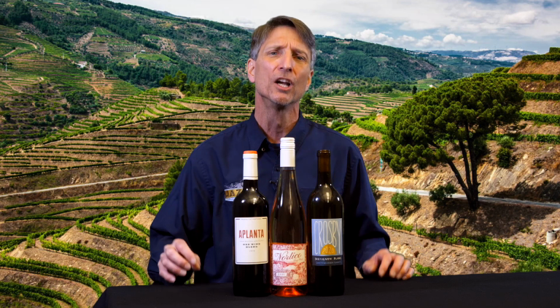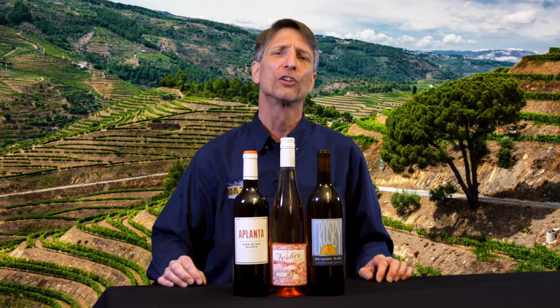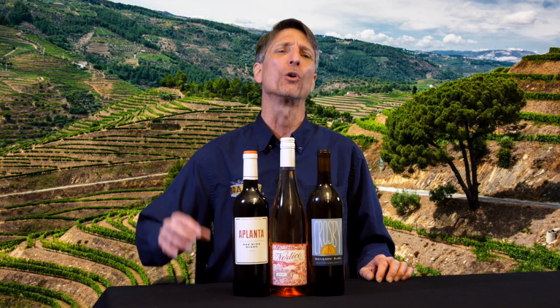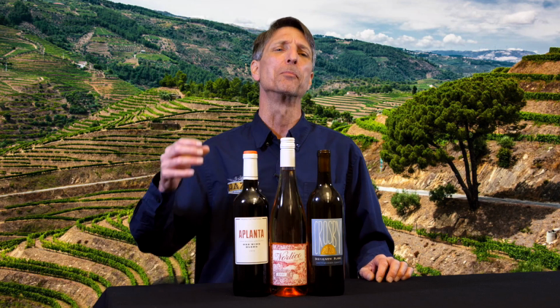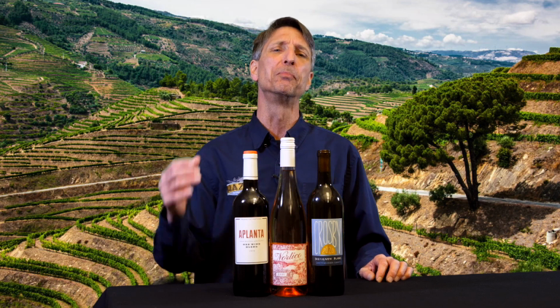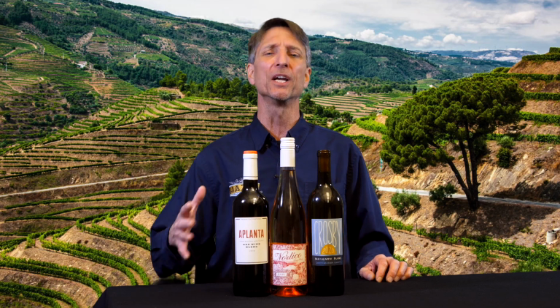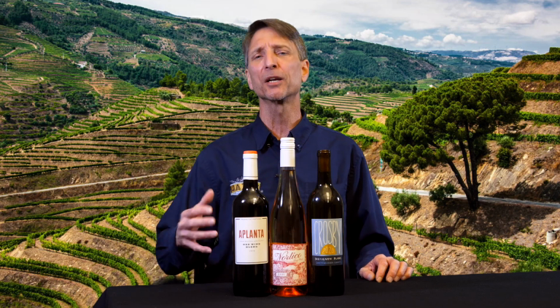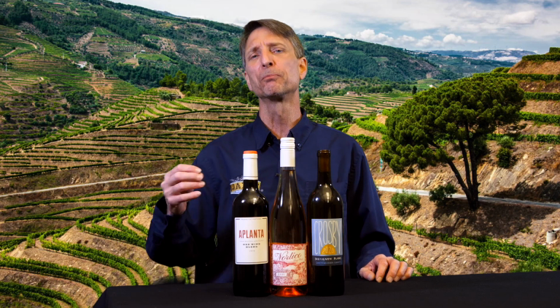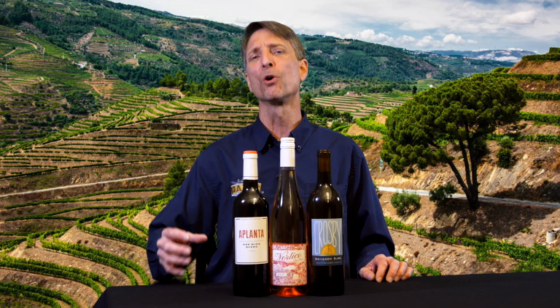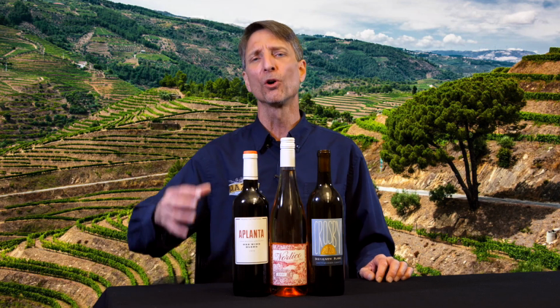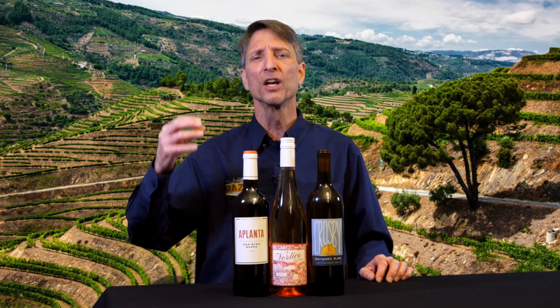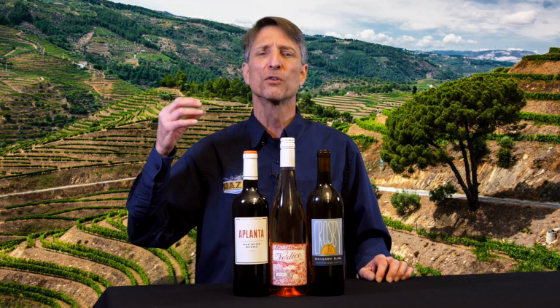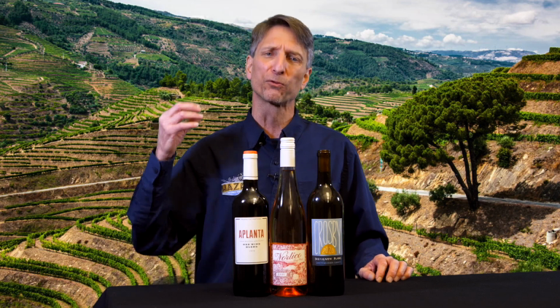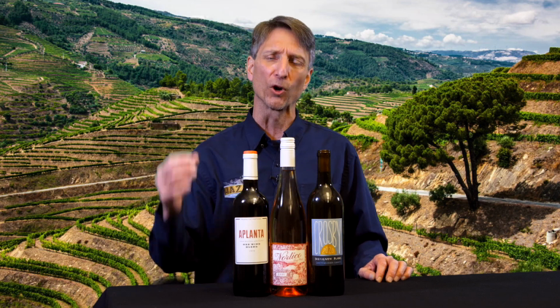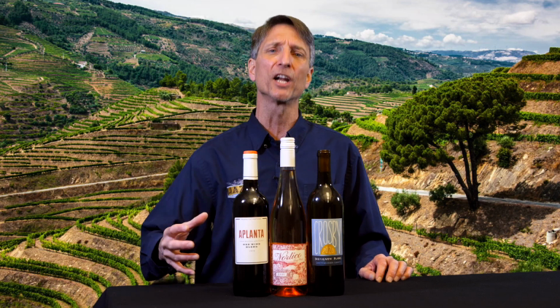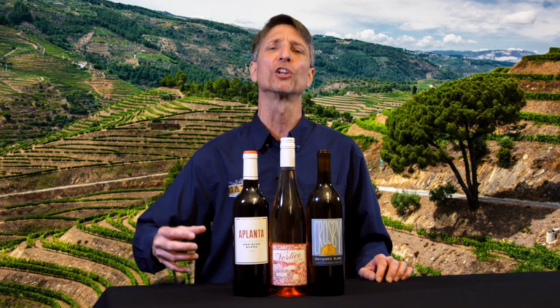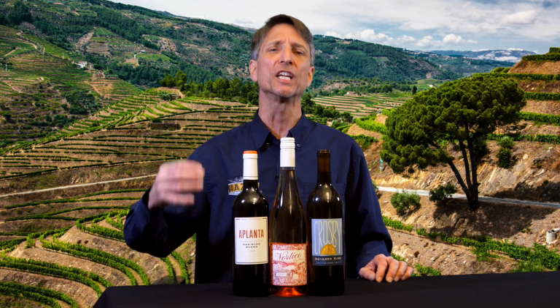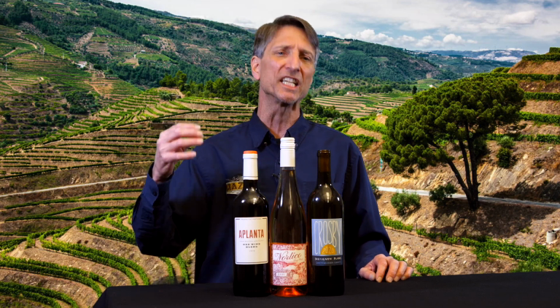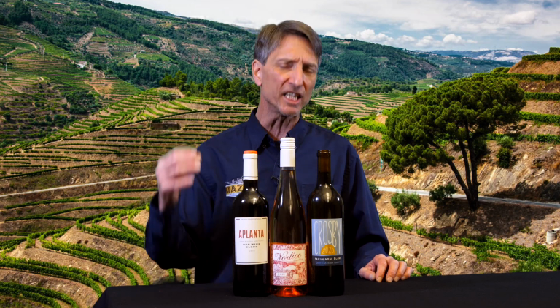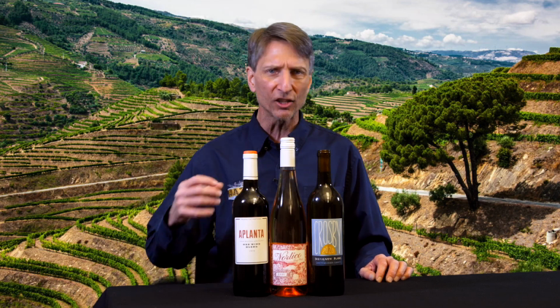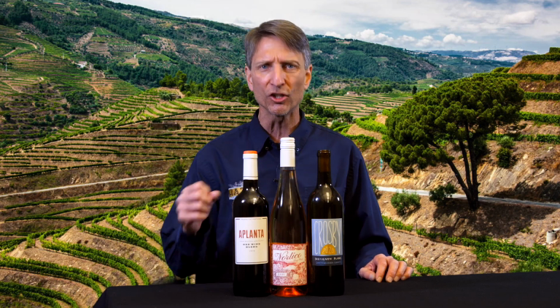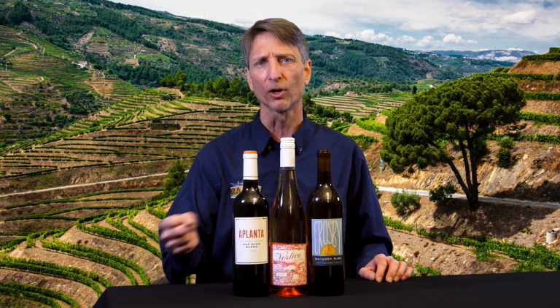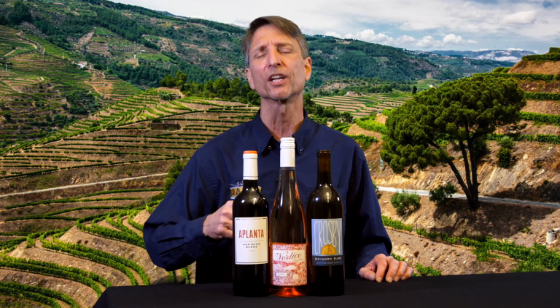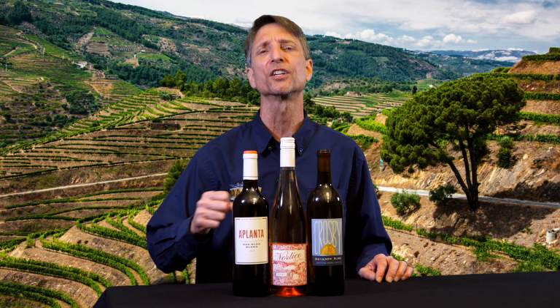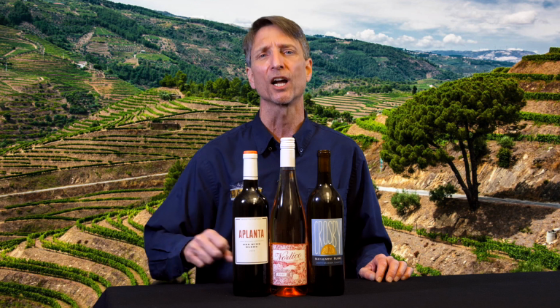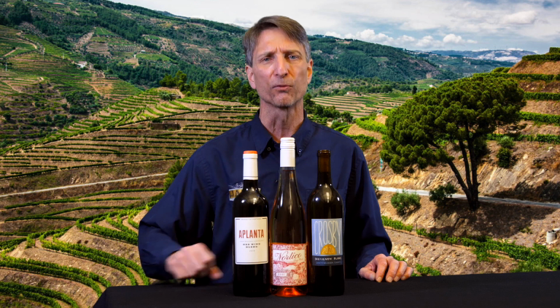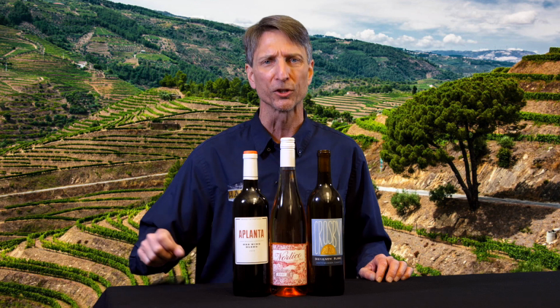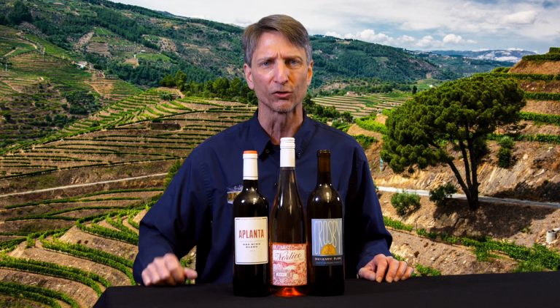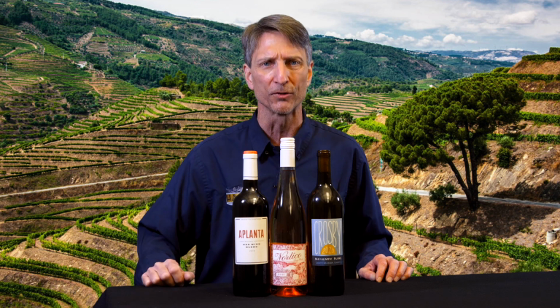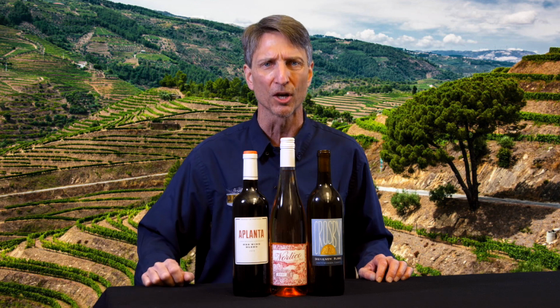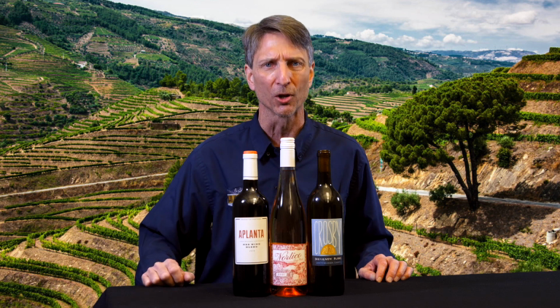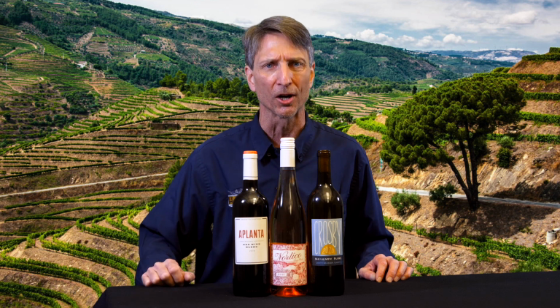So a big, bold, friendly, easy drinking California Sauvignon Blanc.